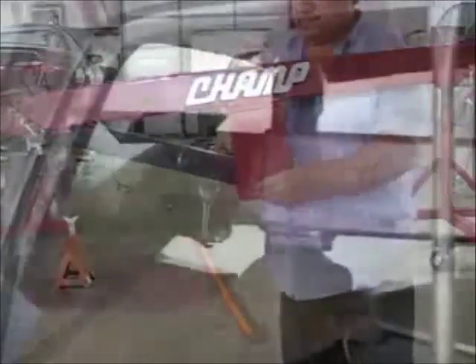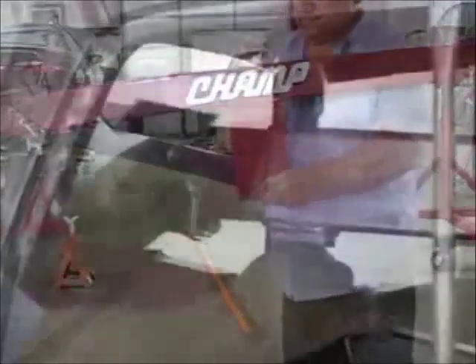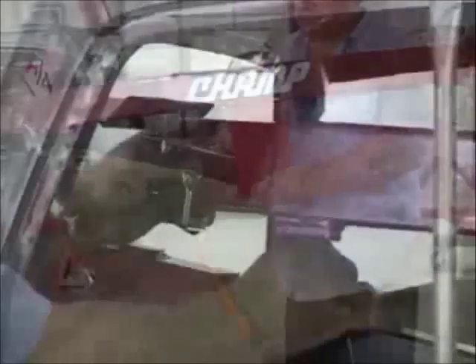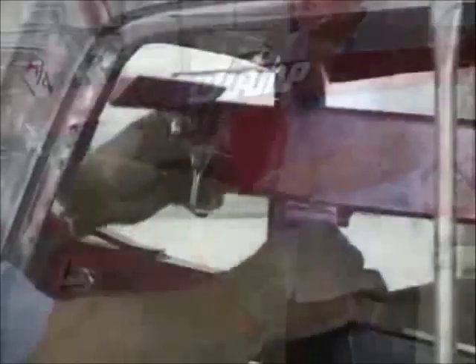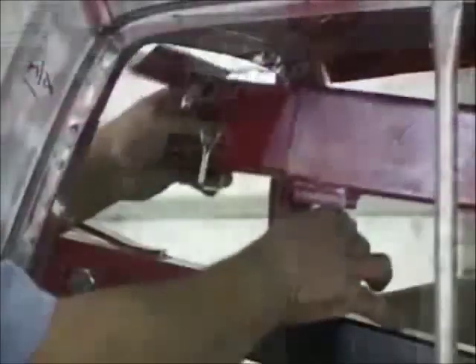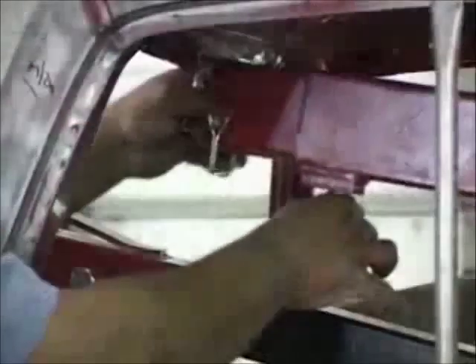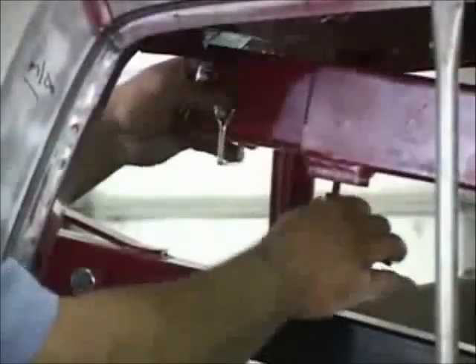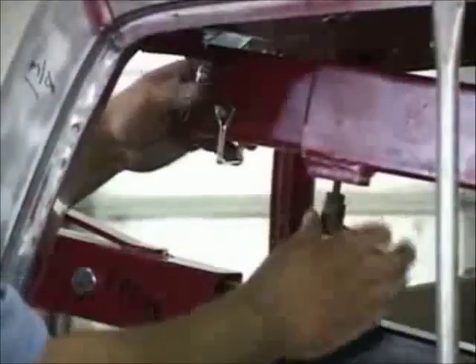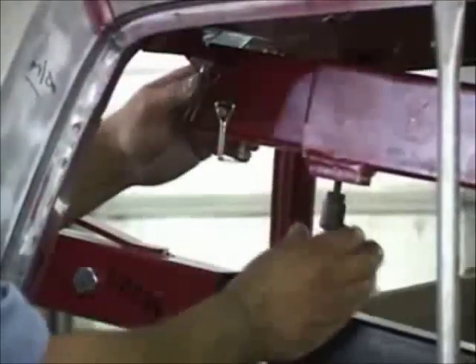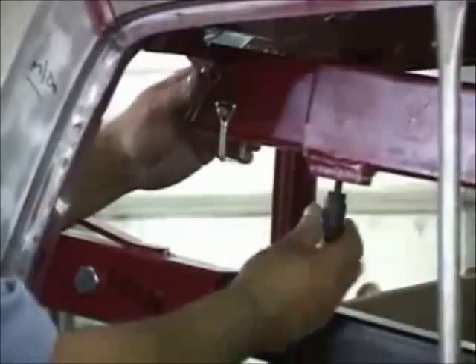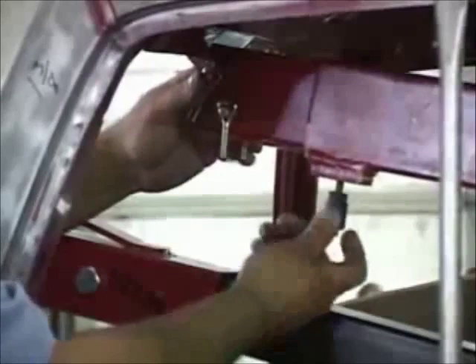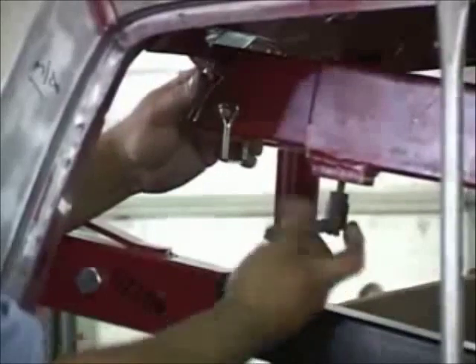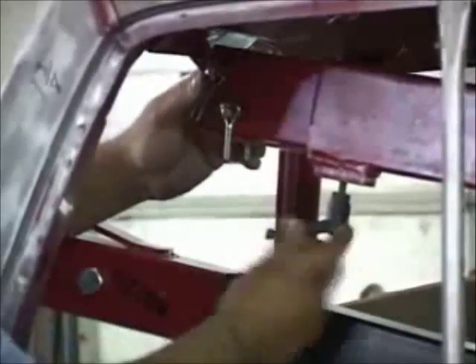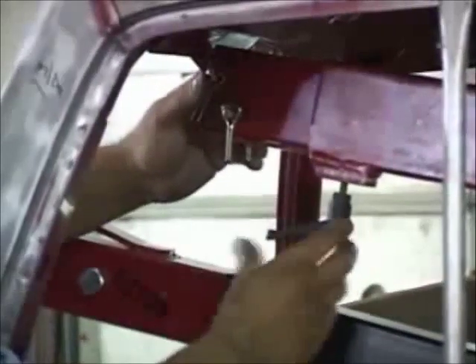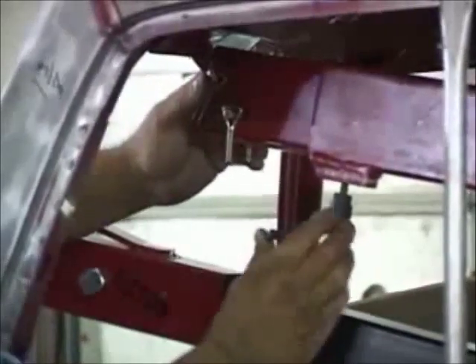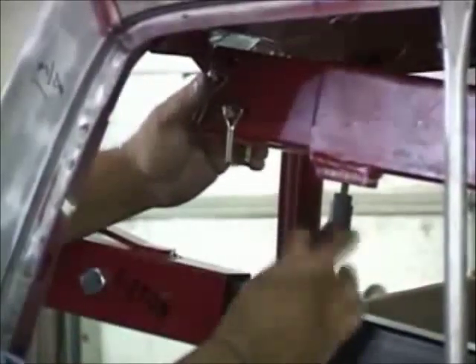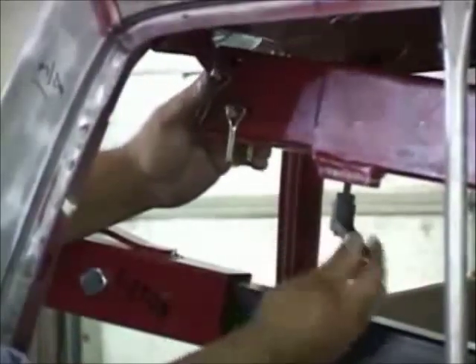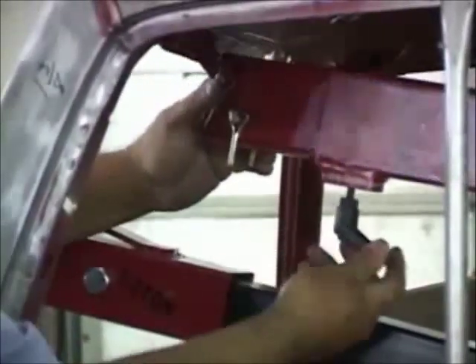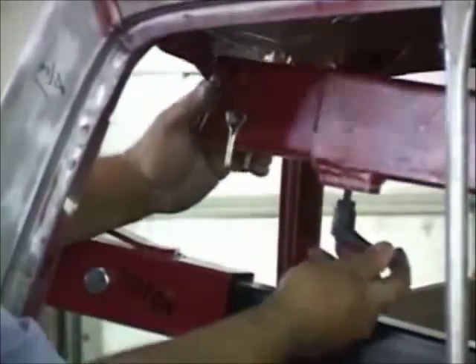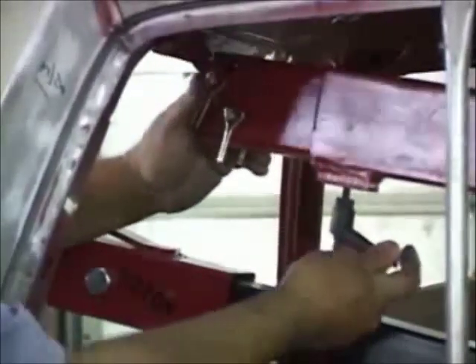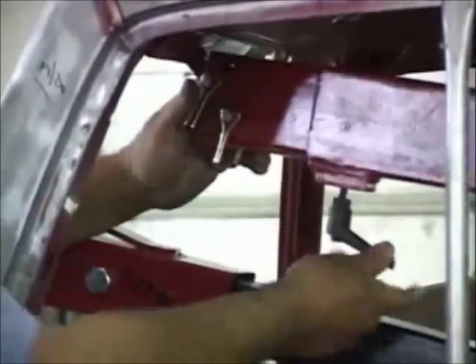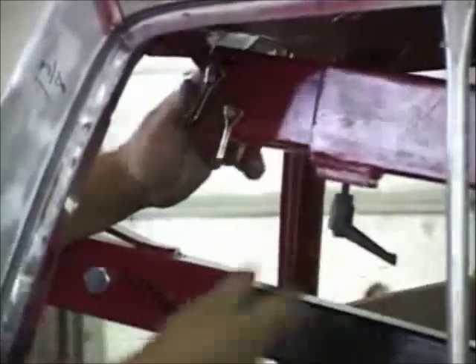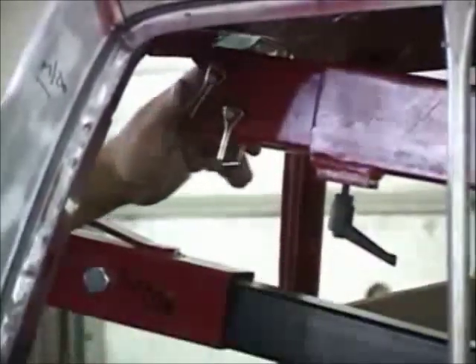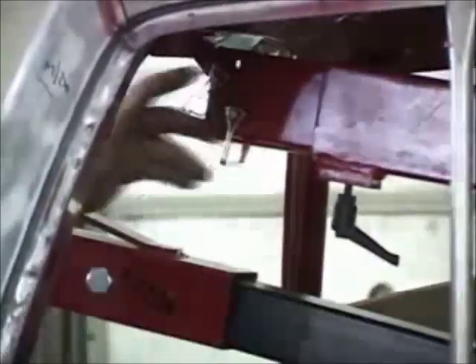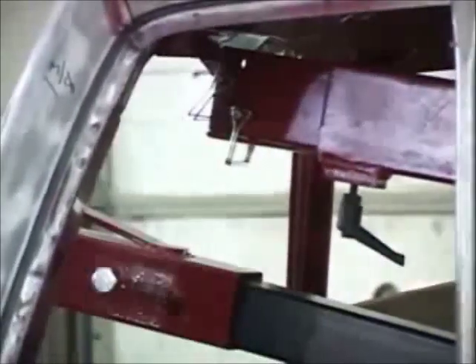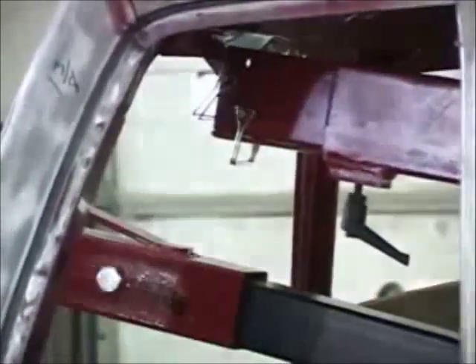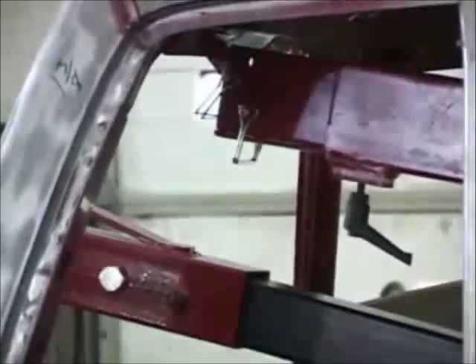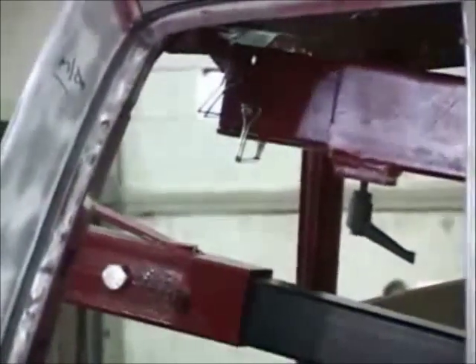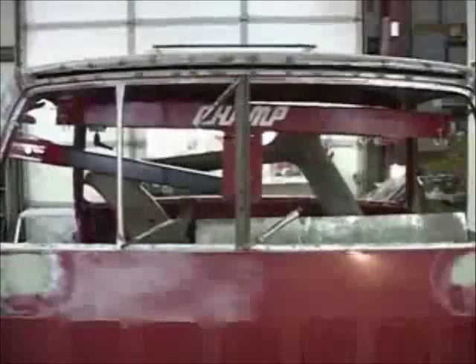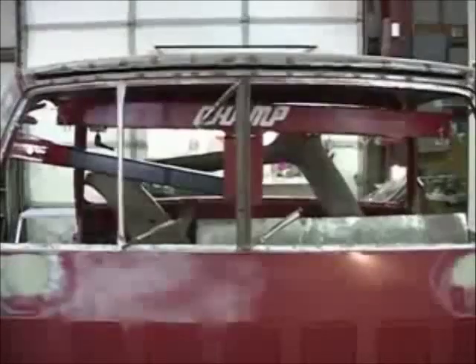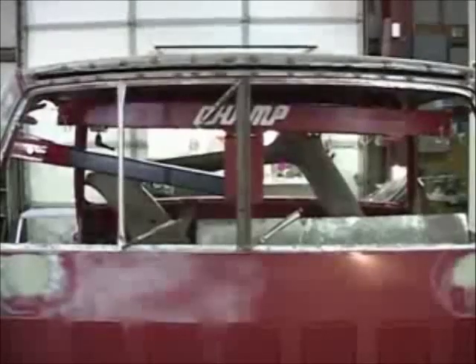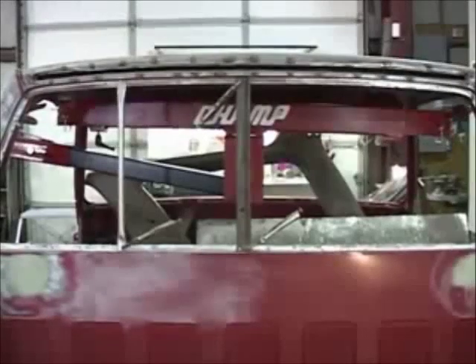The adjustable brackets allow you to lift truck beds, truck cabs, automotive frames, and a whole lot more.